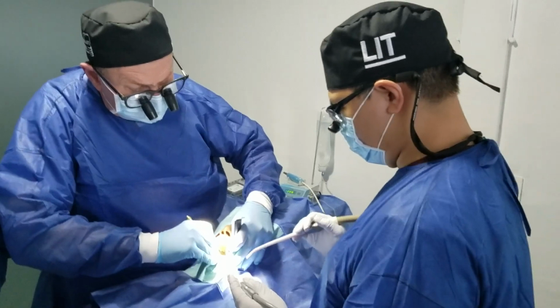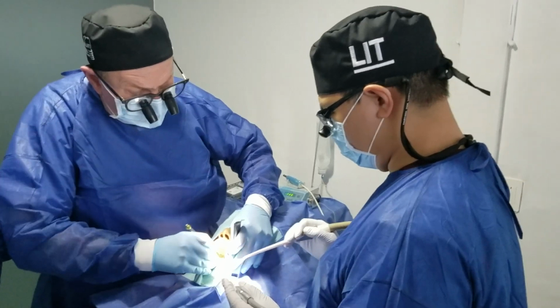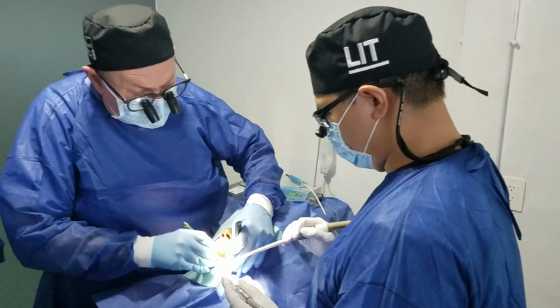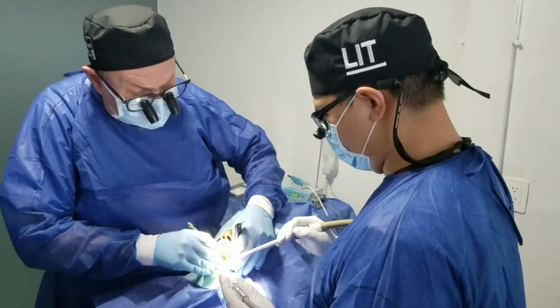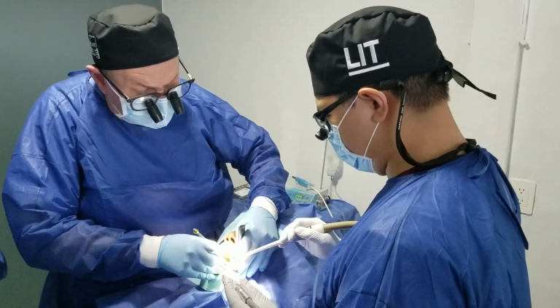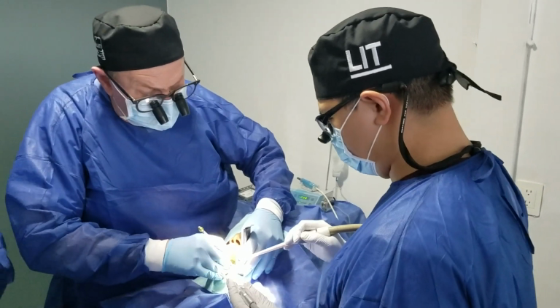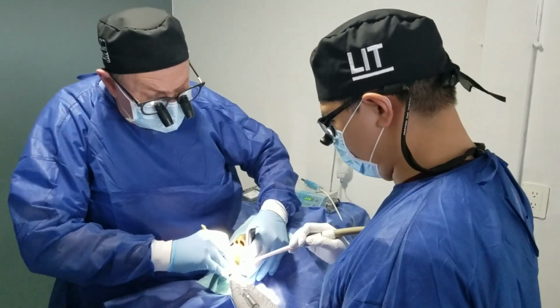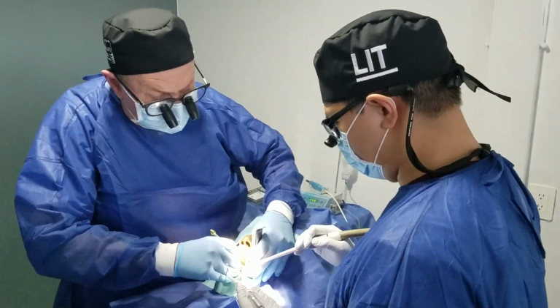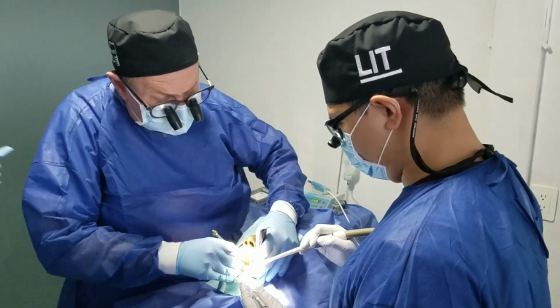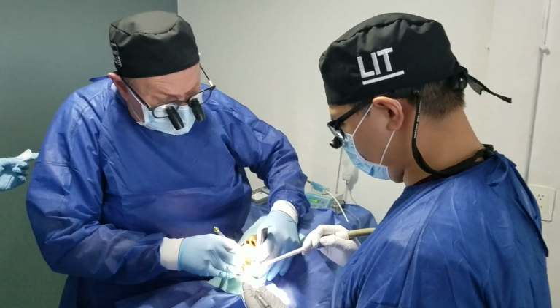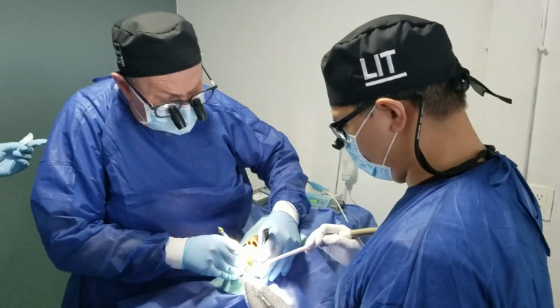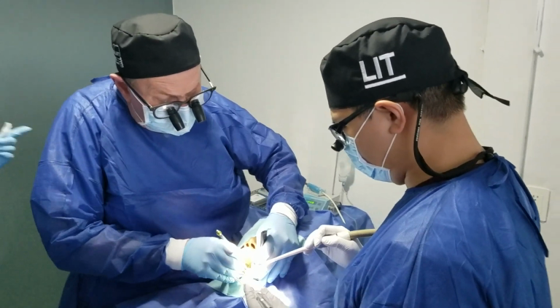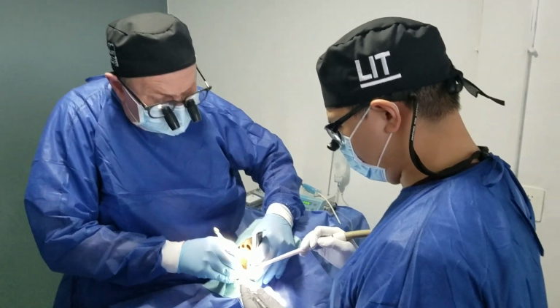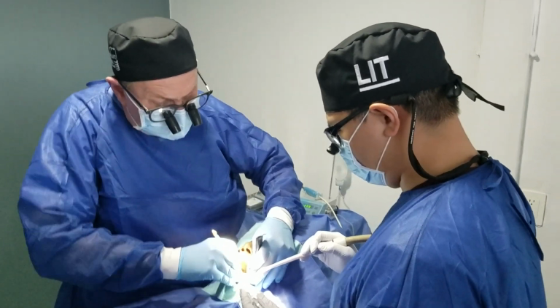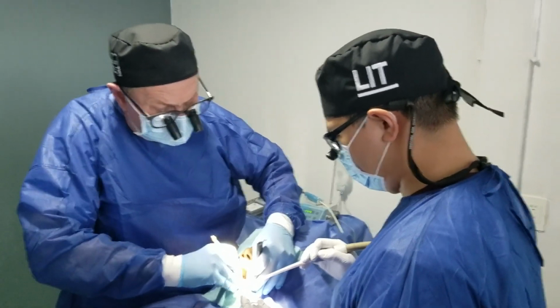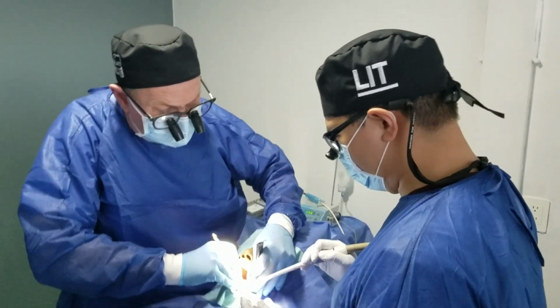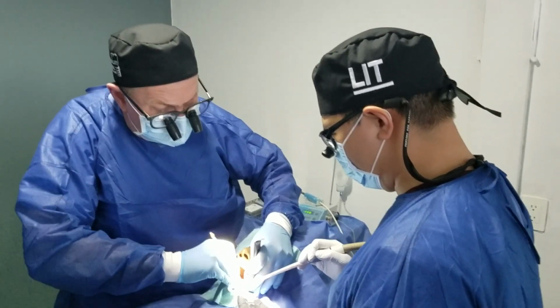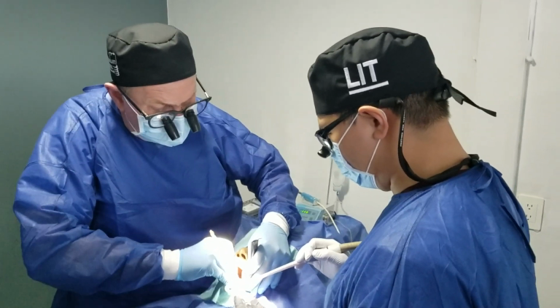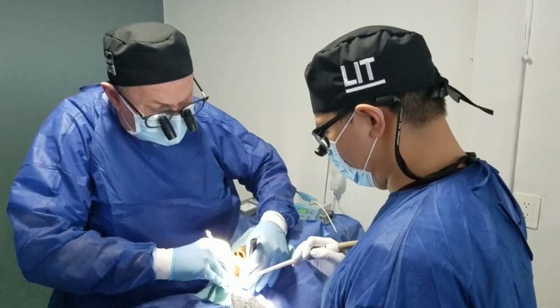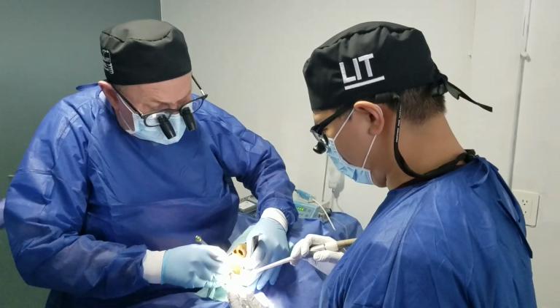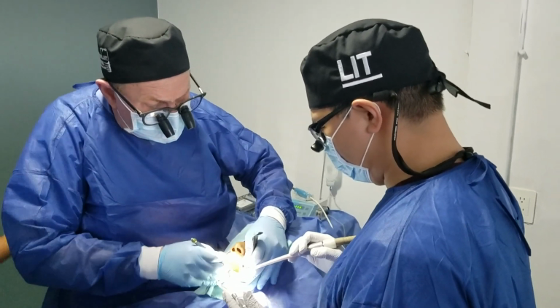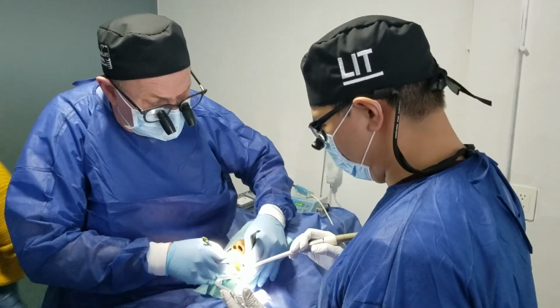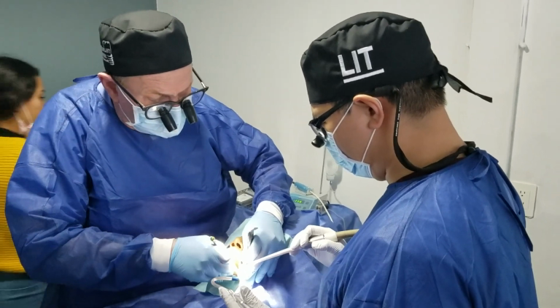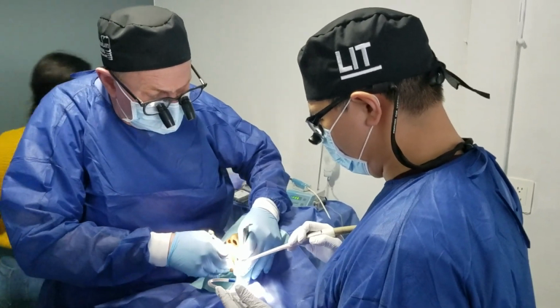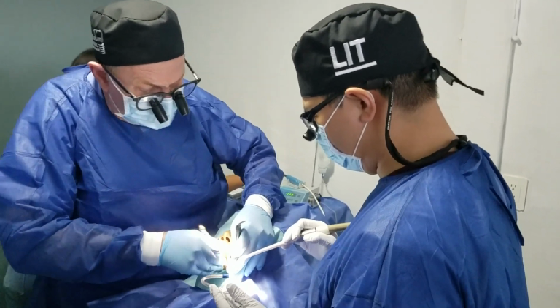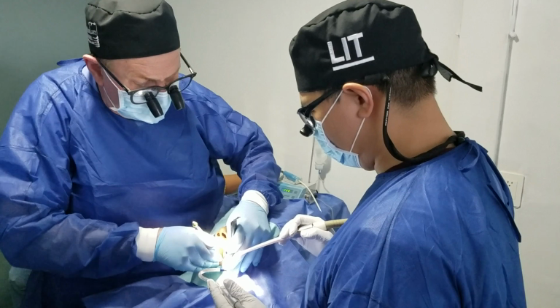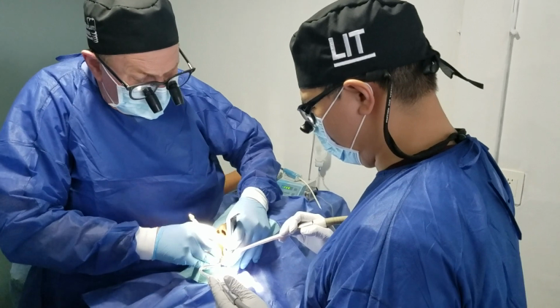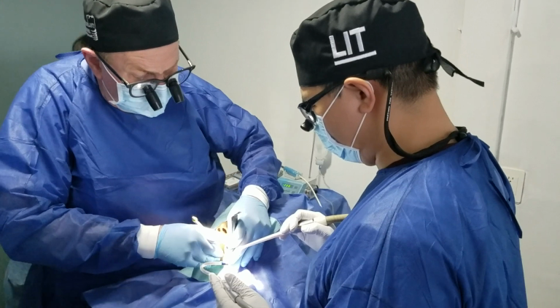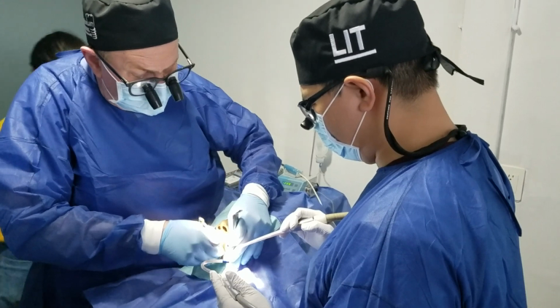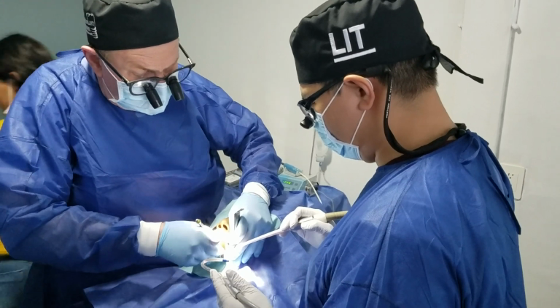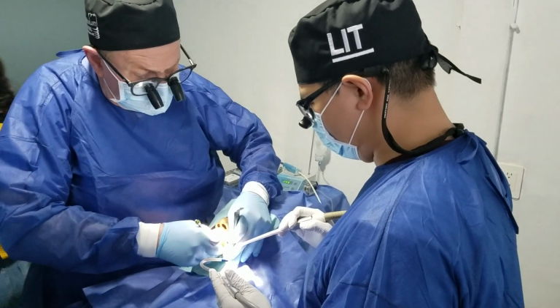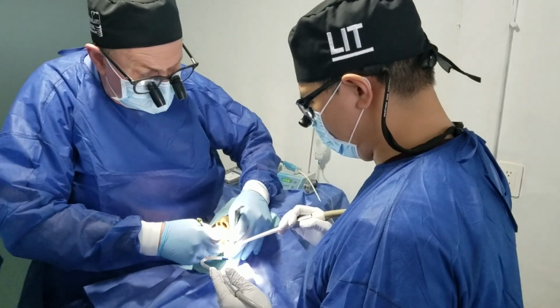Yeah, this thing really does a great job luxating on the mesial to get this molar moving. Good feel to it.